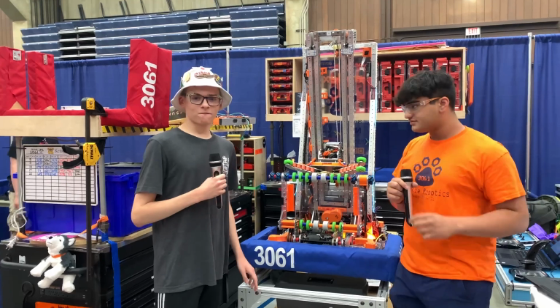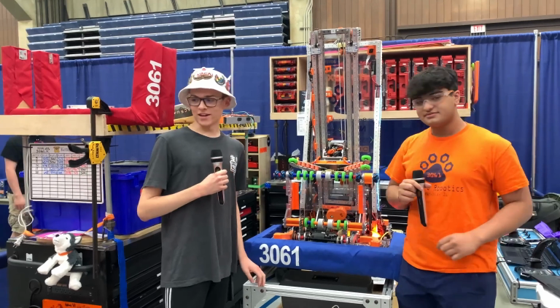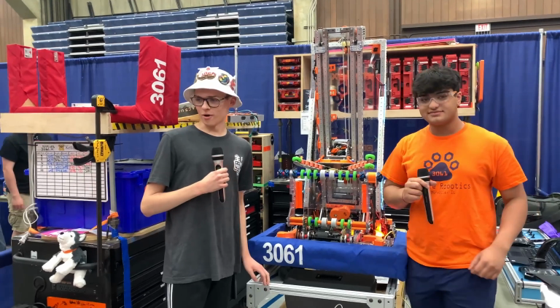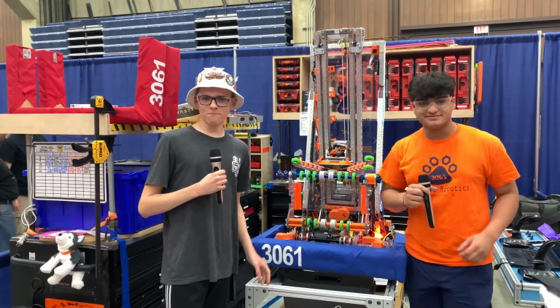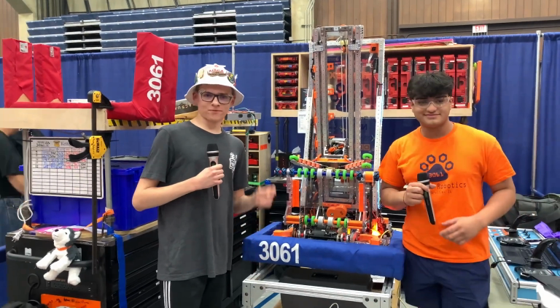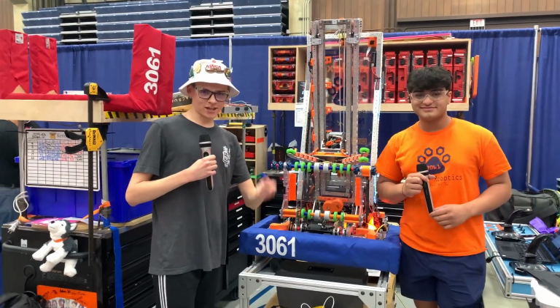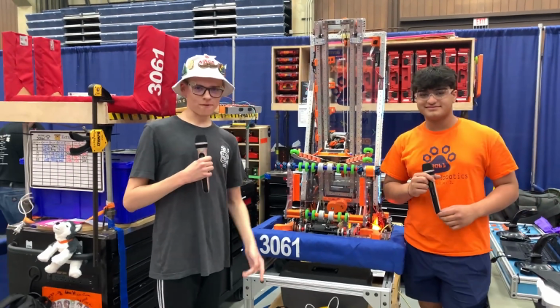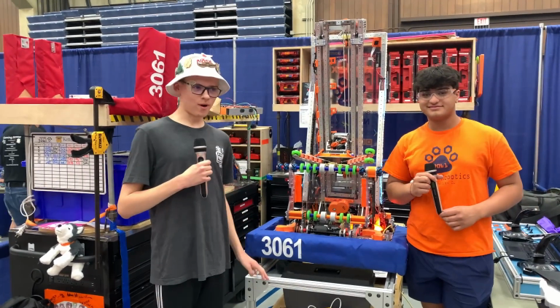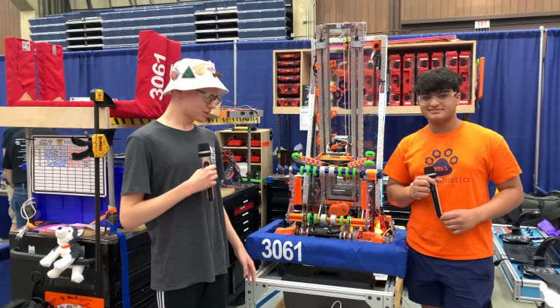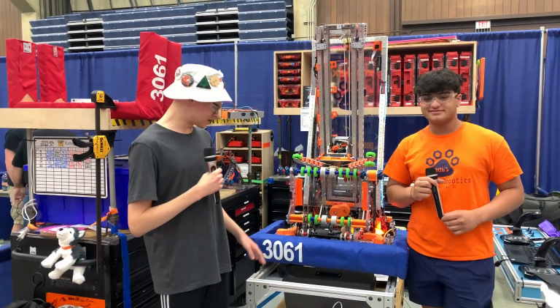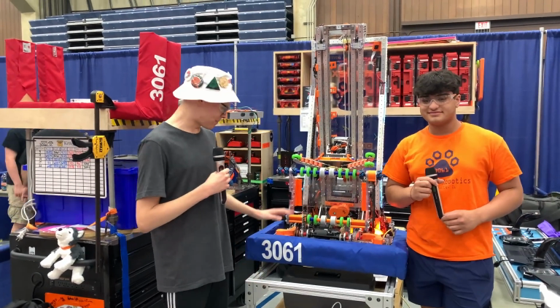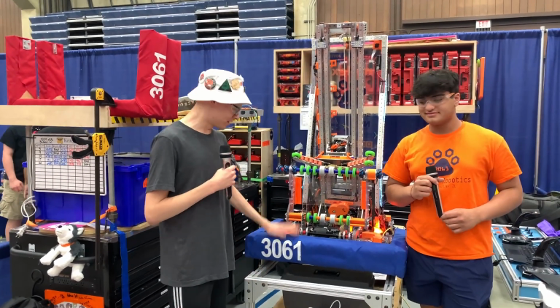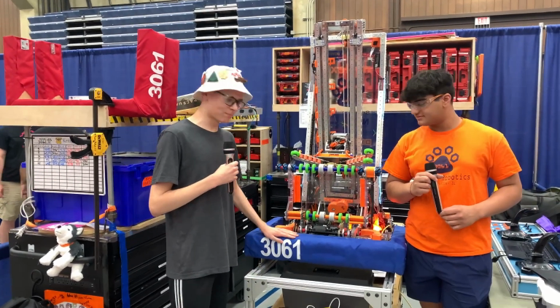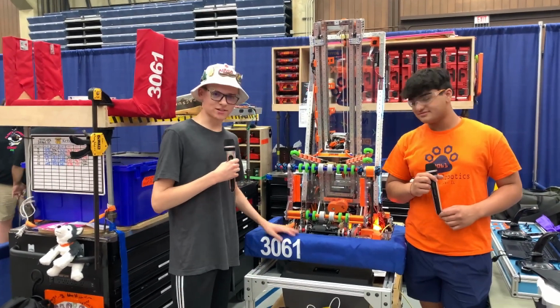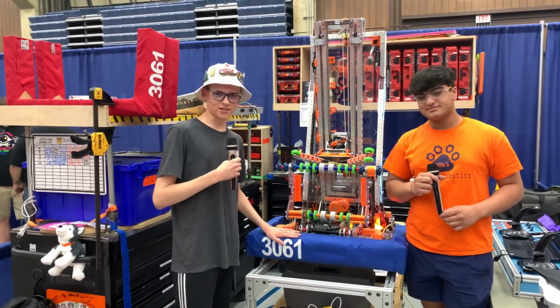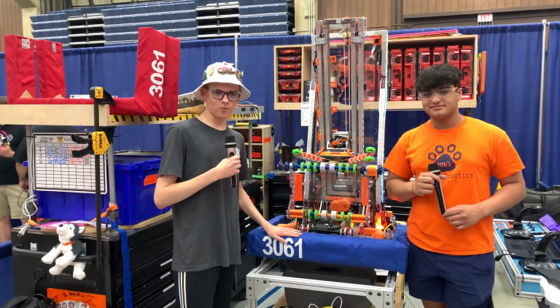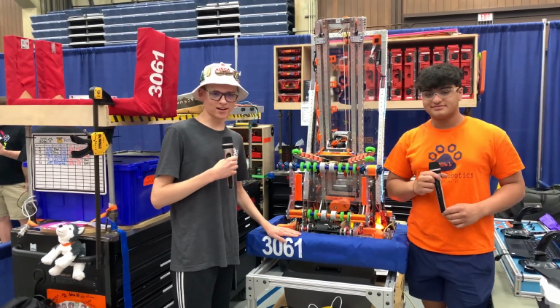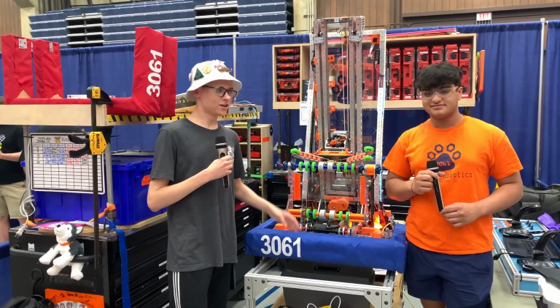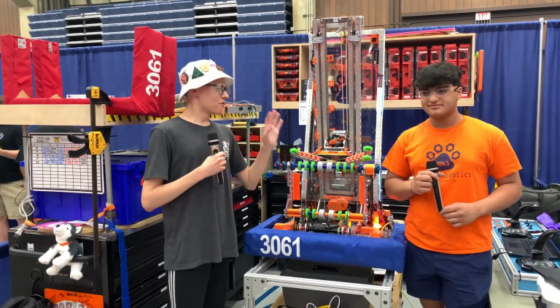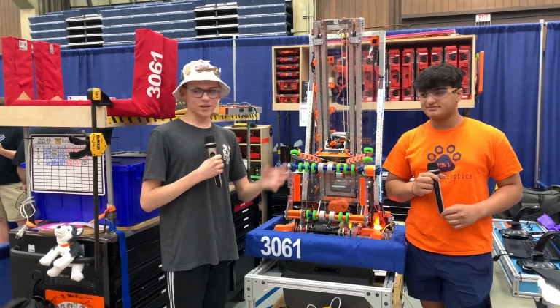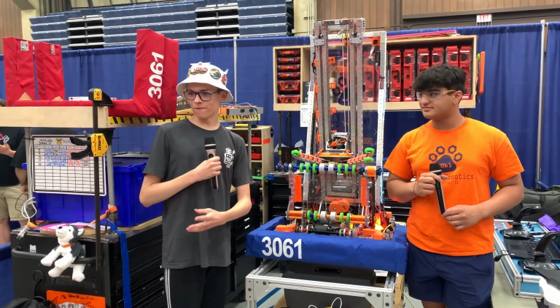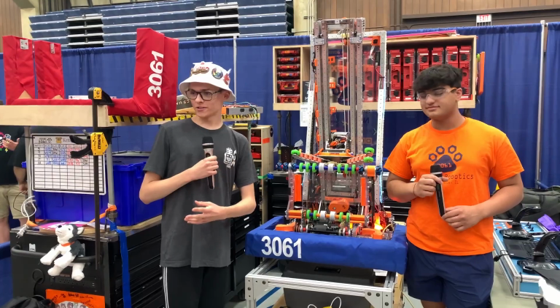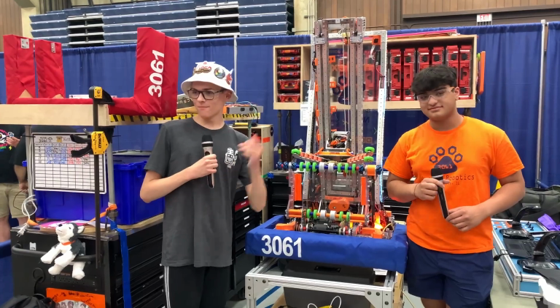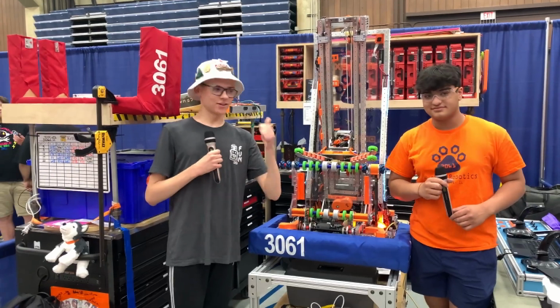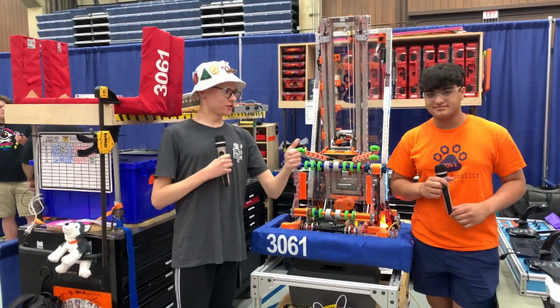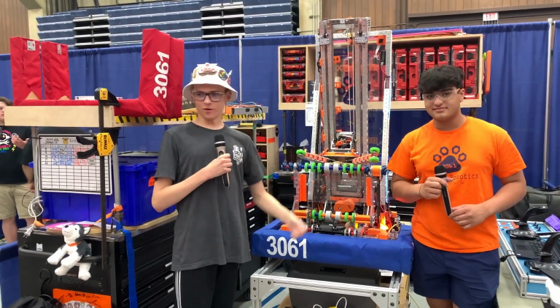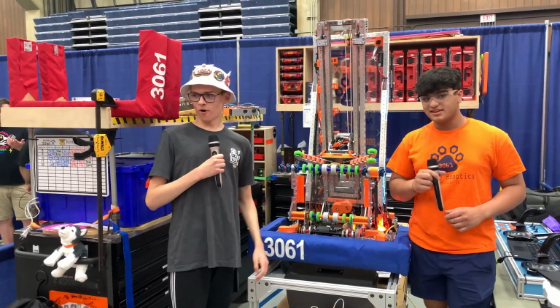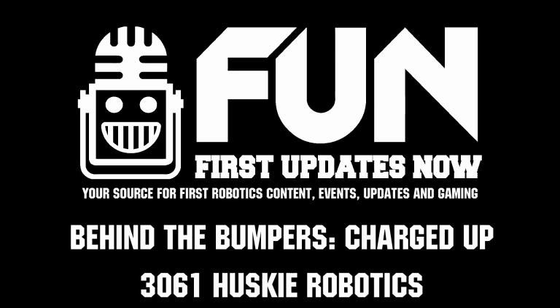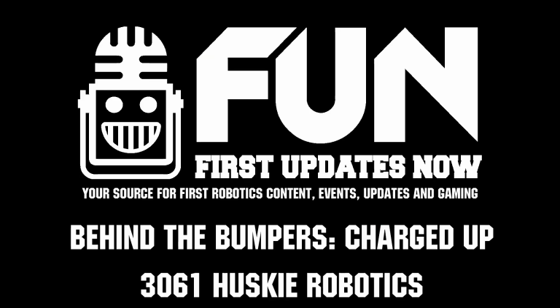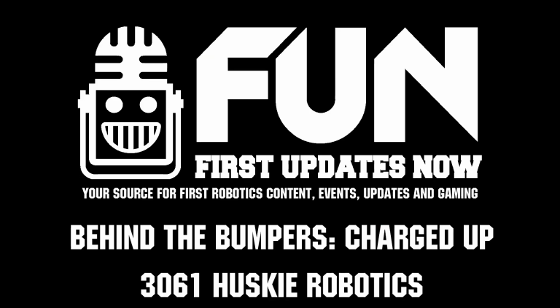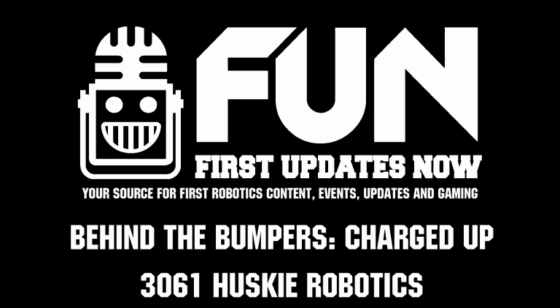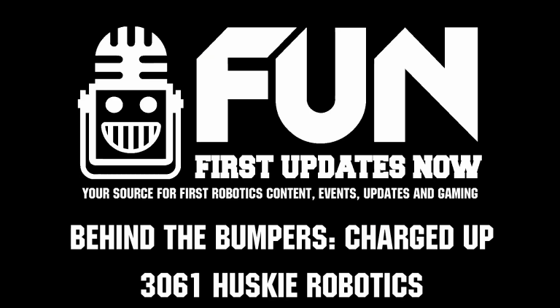Thank you all. Thank you all for watching. This has been Behind the Bumpers with Husky Robotics. Thank you all for your time and good luck going forward in this competition.